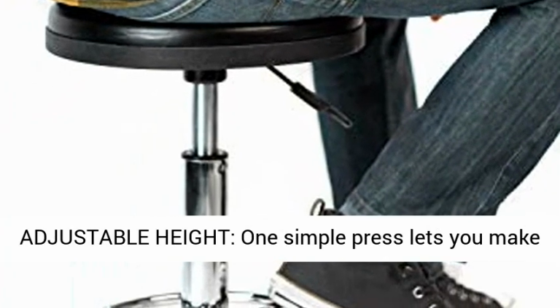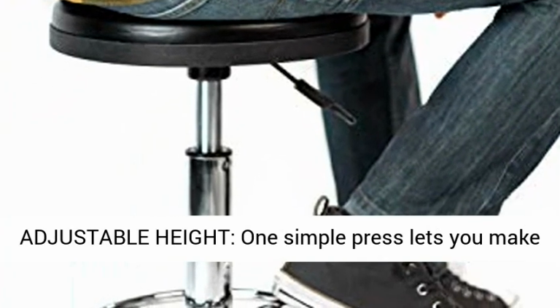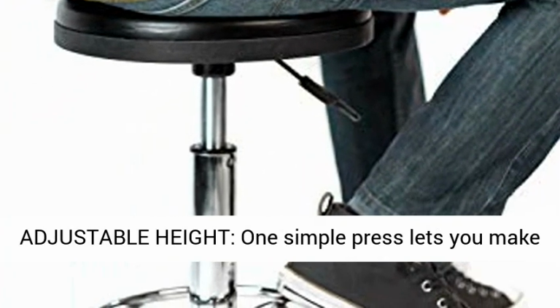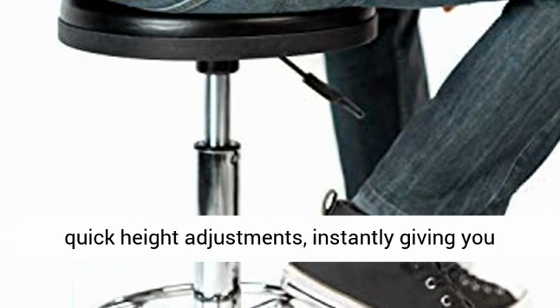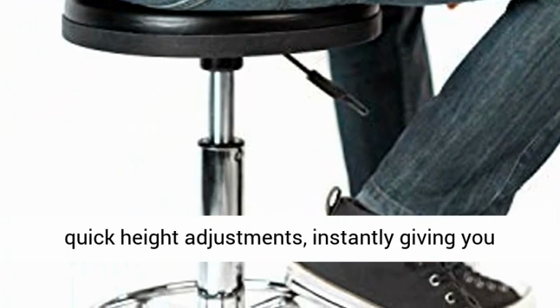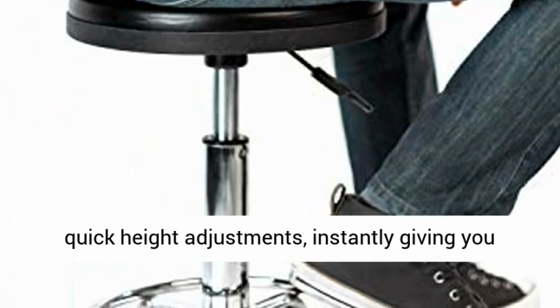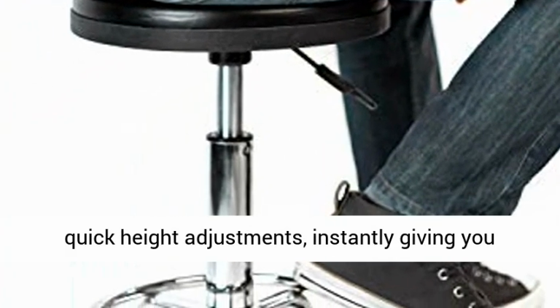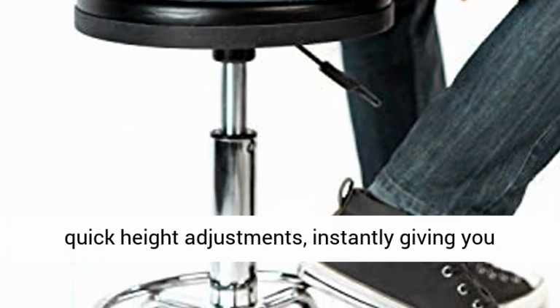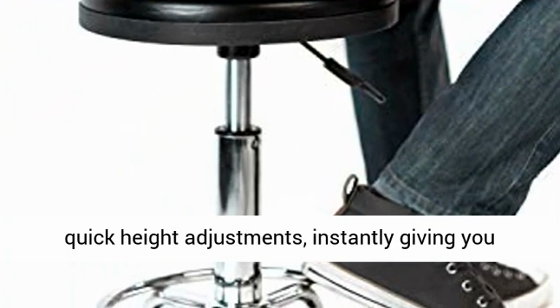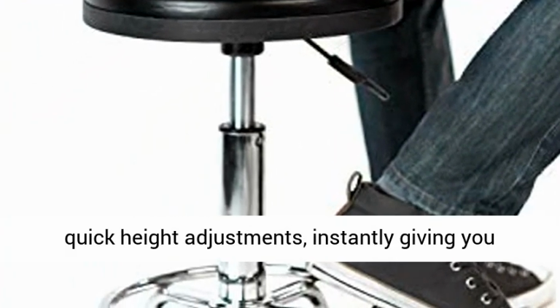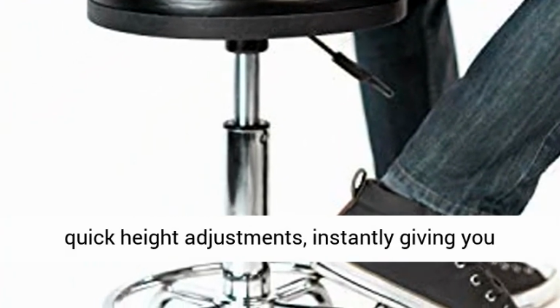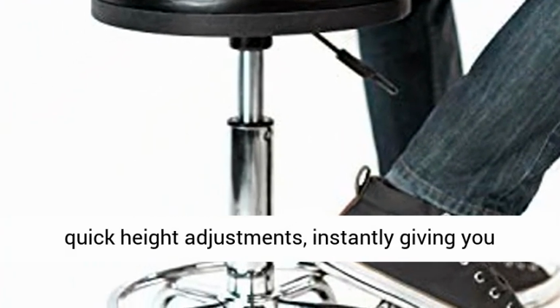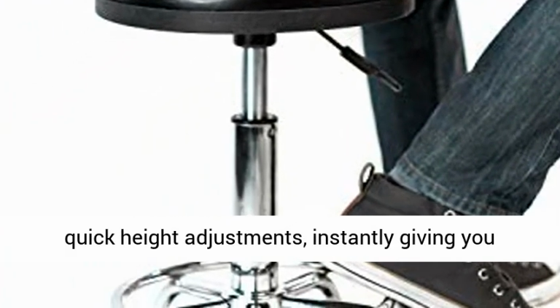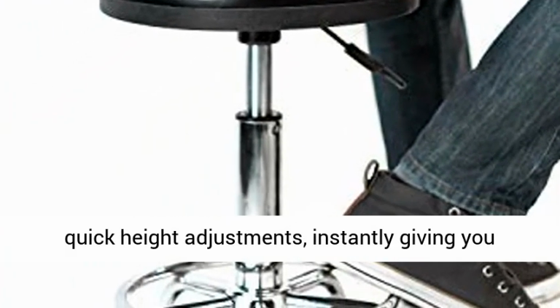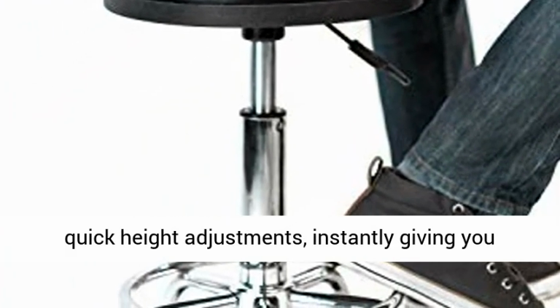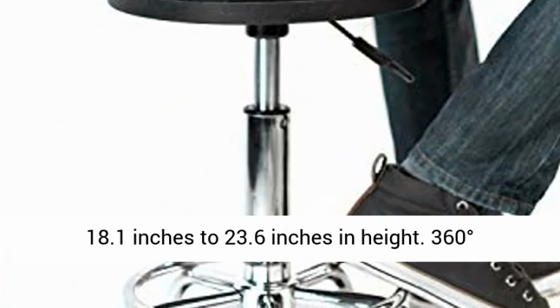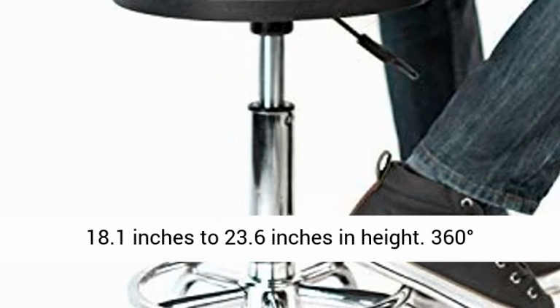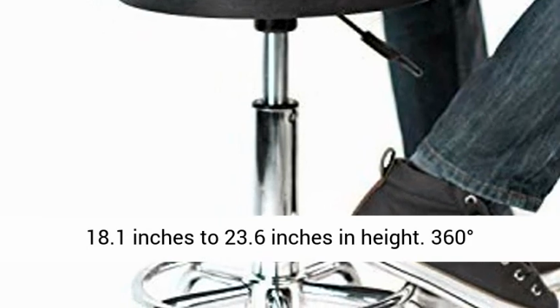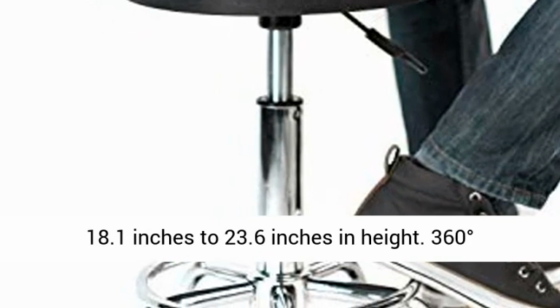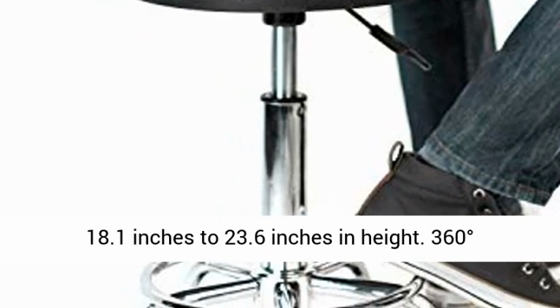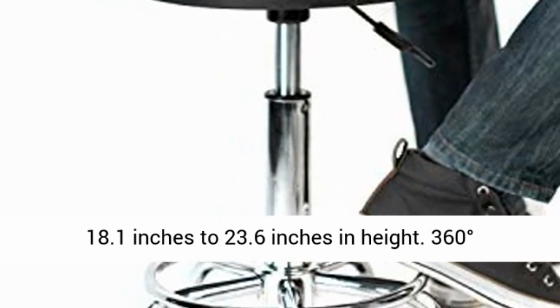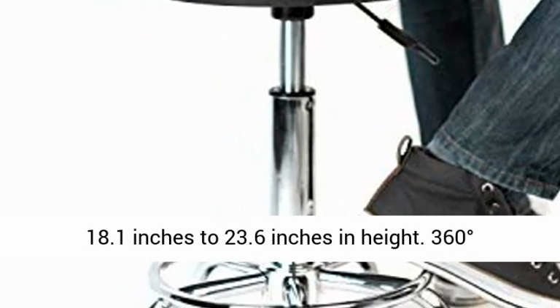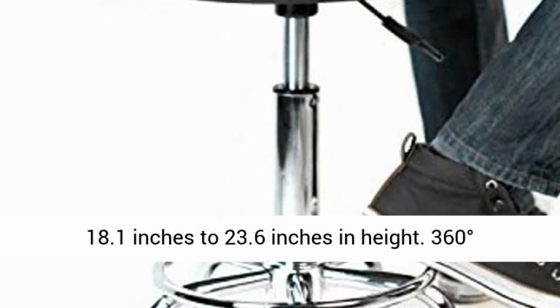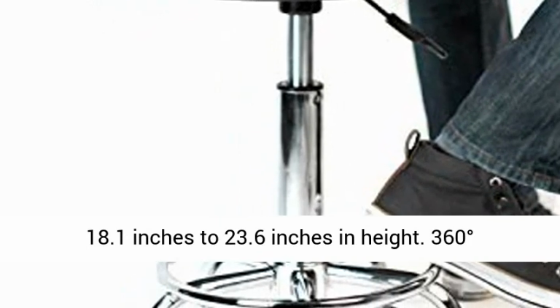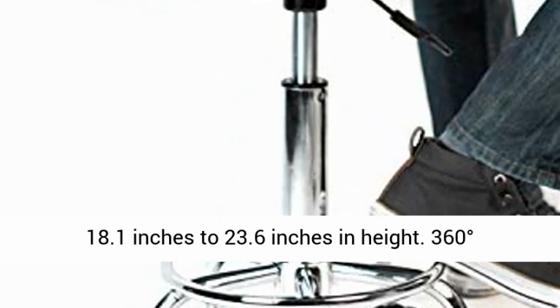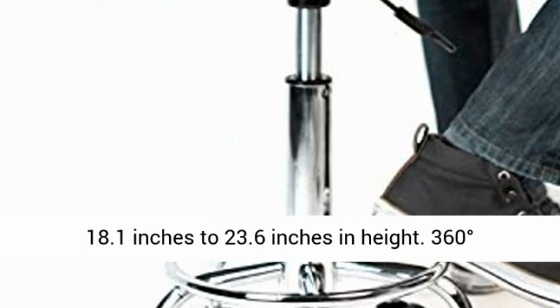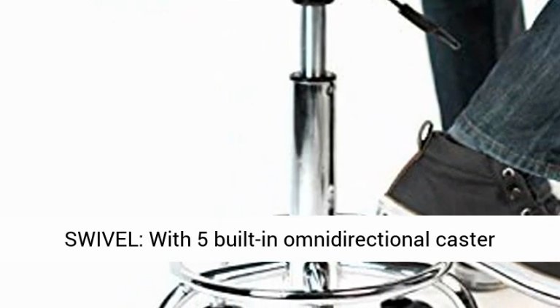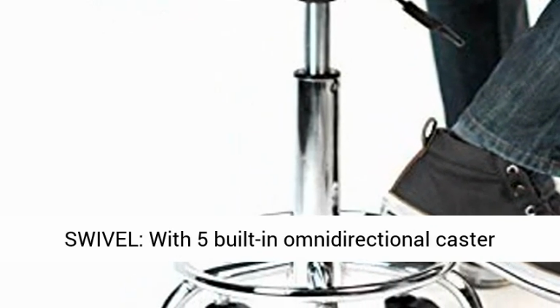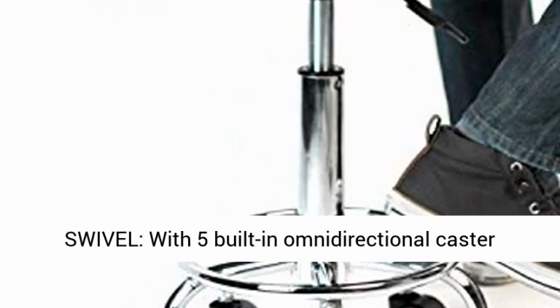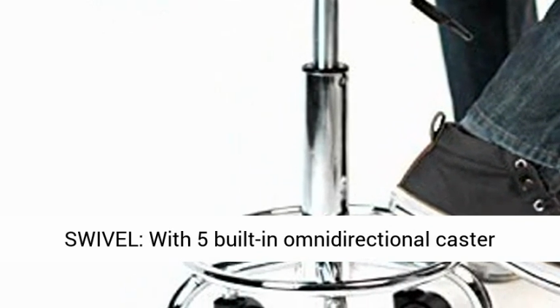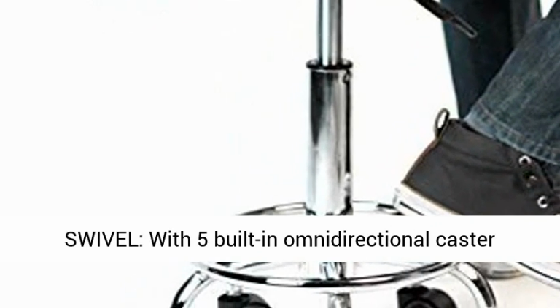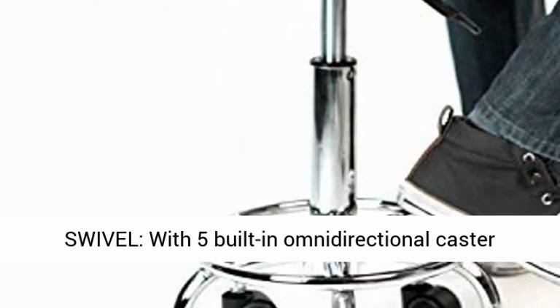Adjustable Height. One simple press lets you make quick height adjustments, instantly giving you 18.1 inches to 23.6 inches in height.